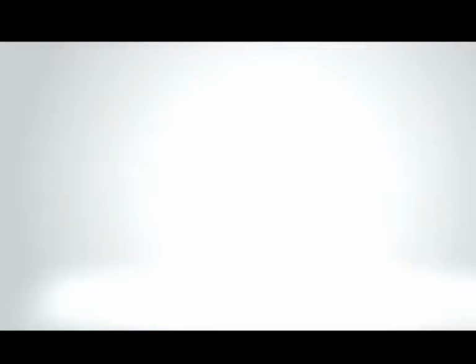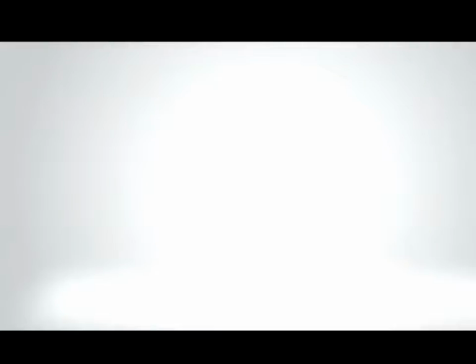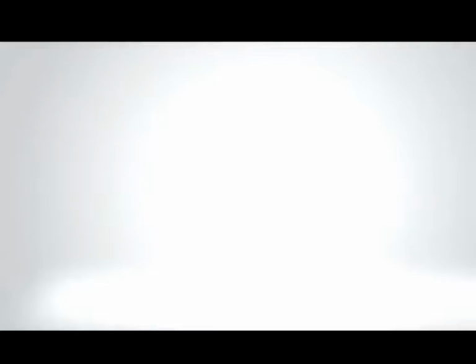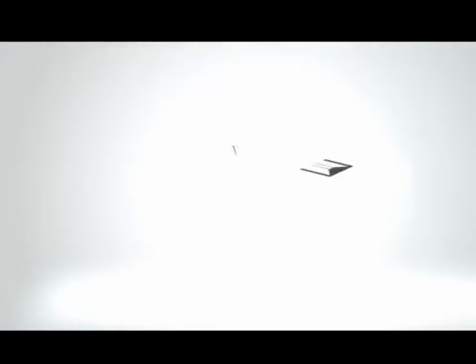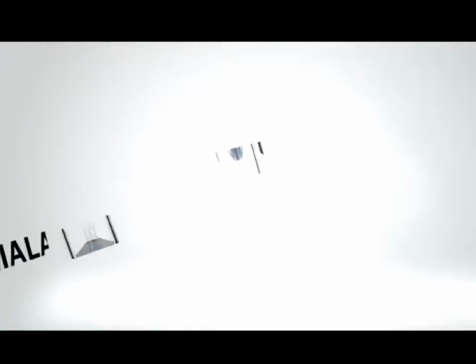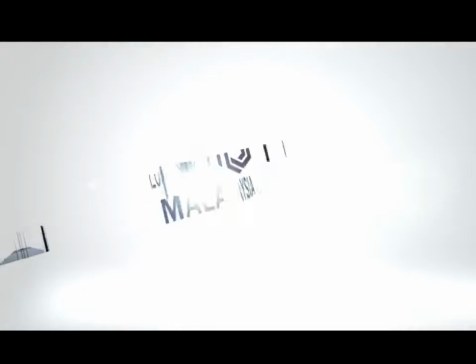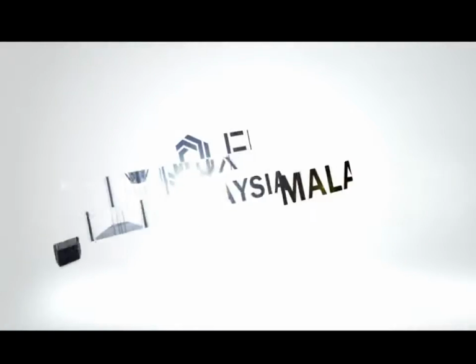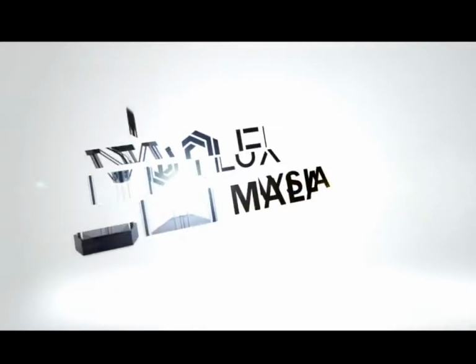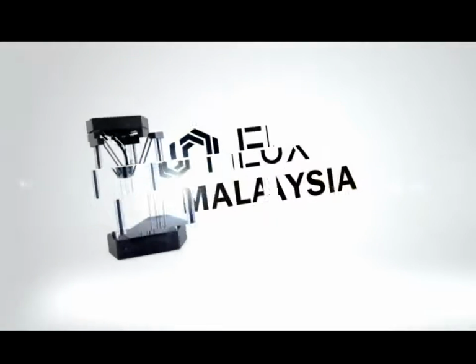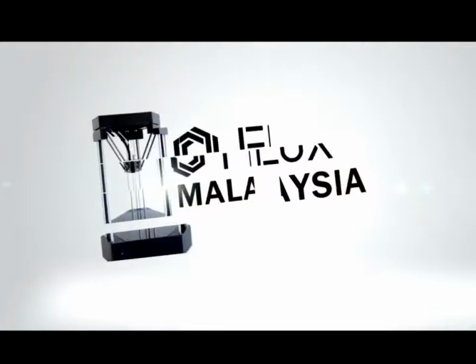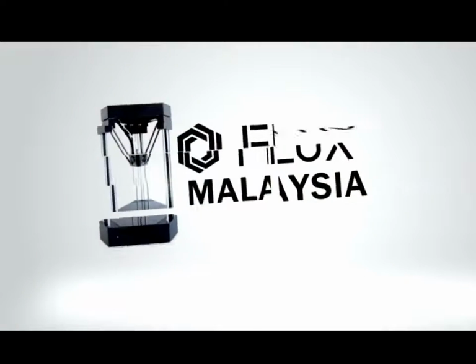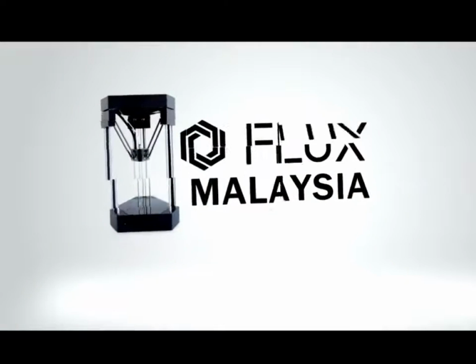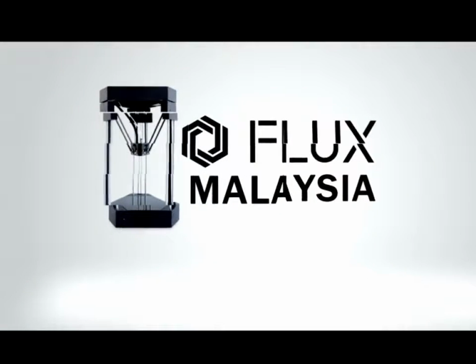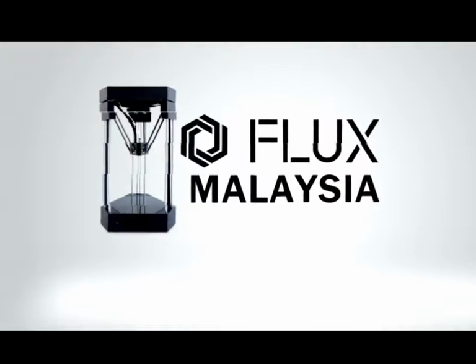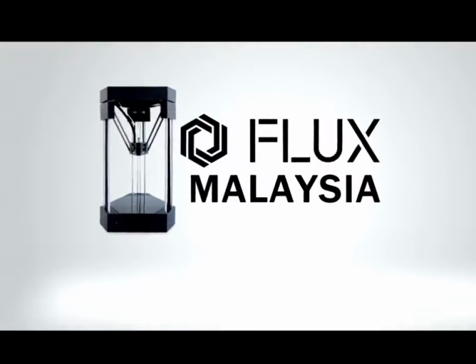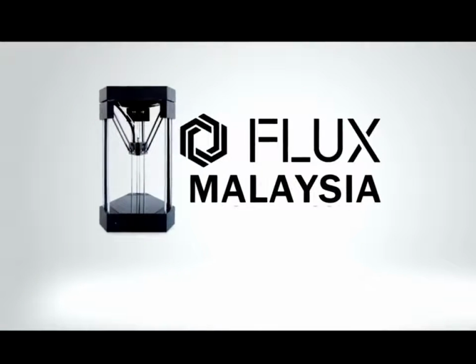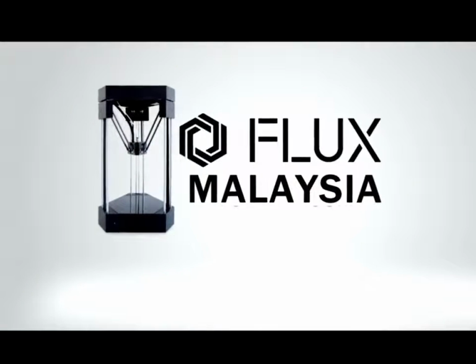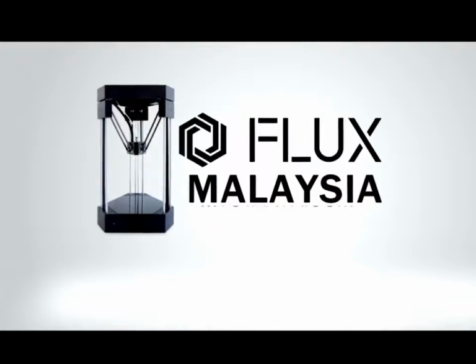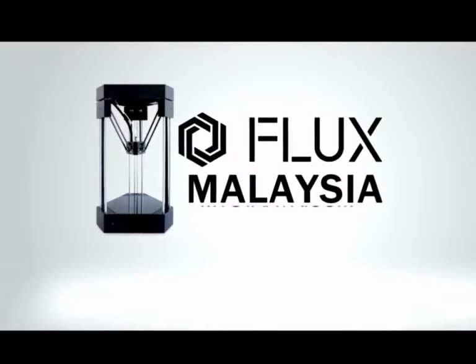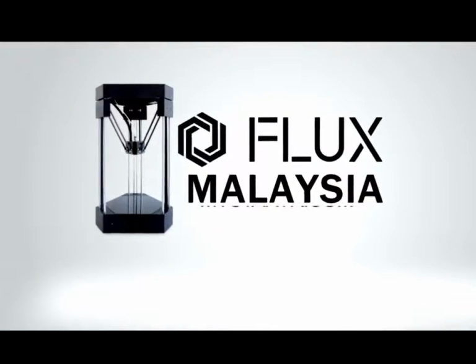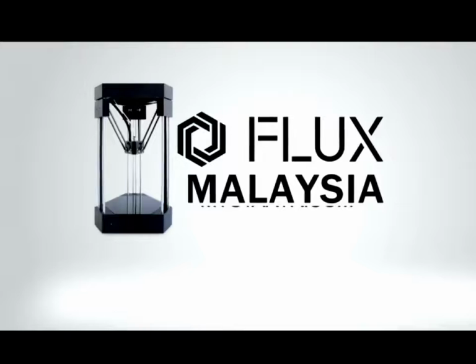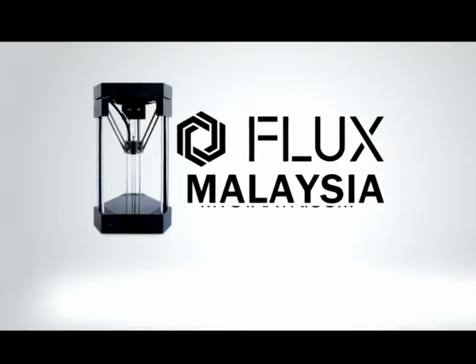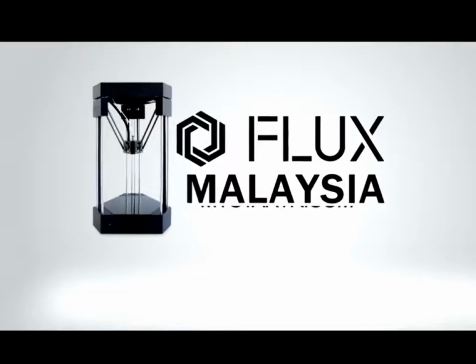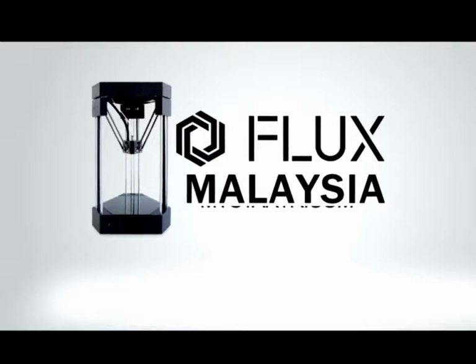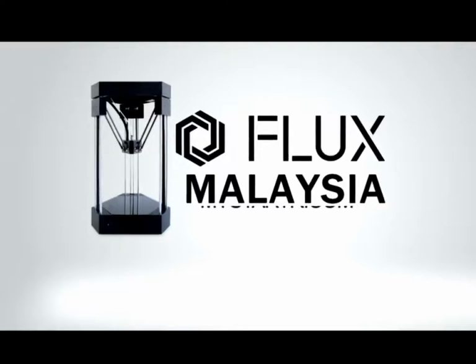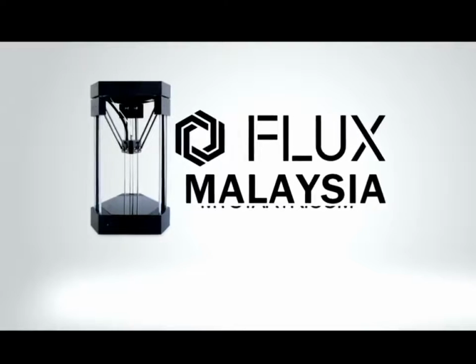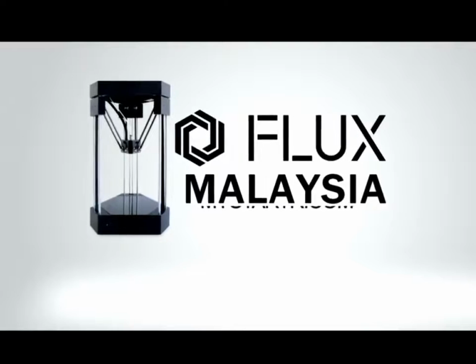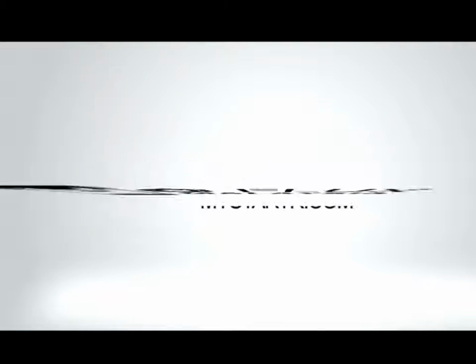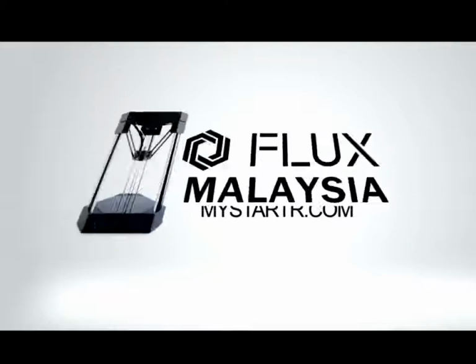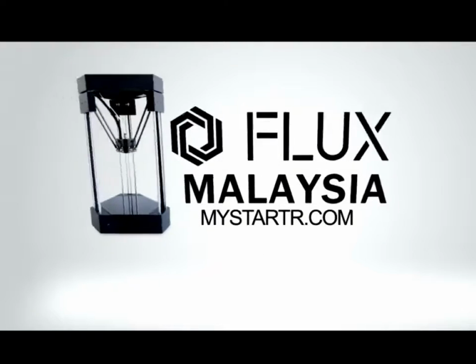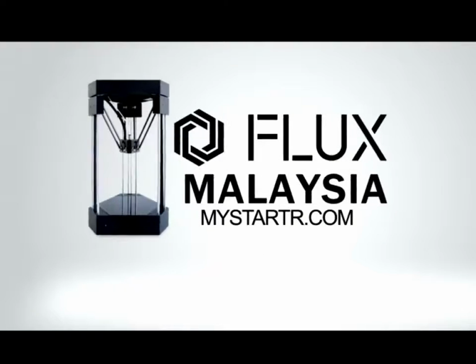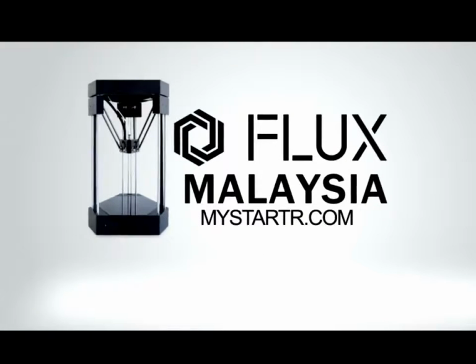Hi, I'm Declan. Today I'm going to introduce Flux Delta Plus from MyStarter.com.